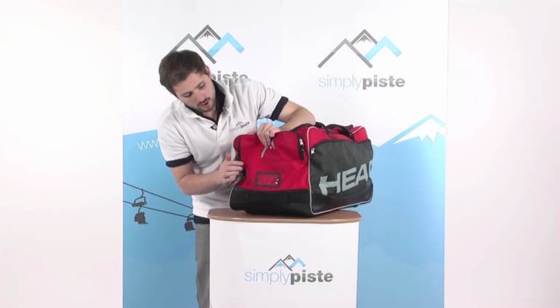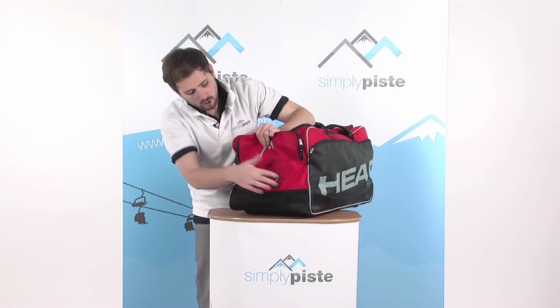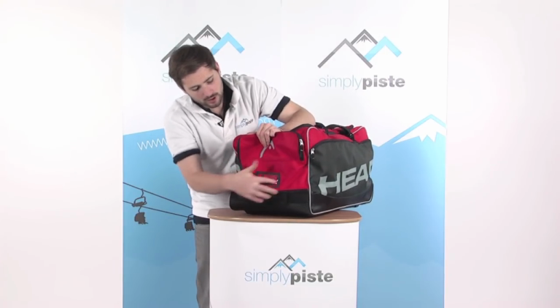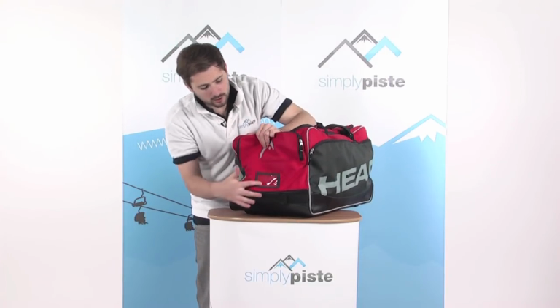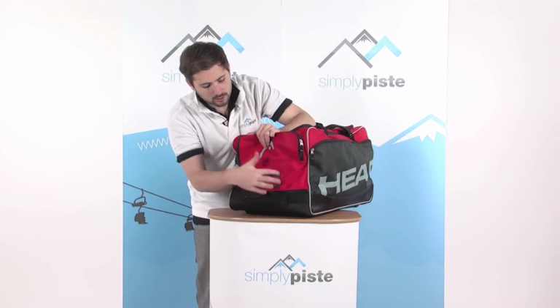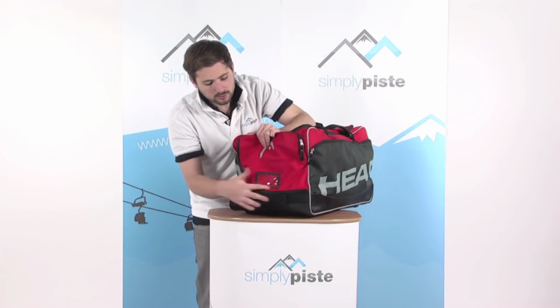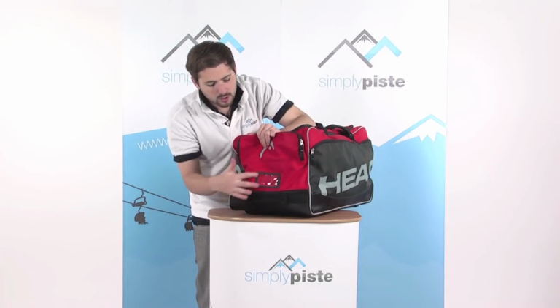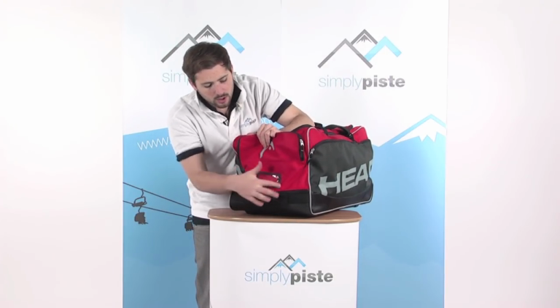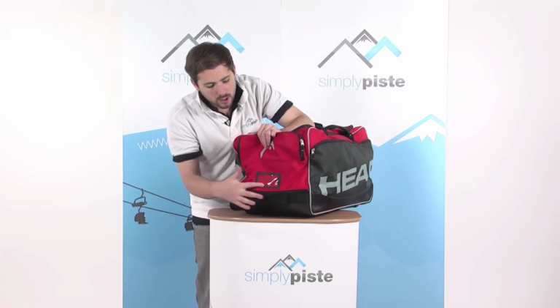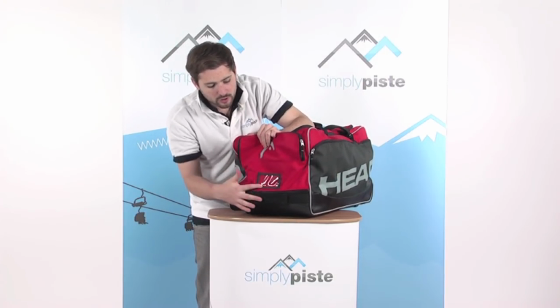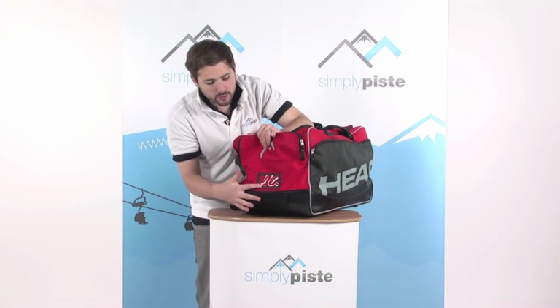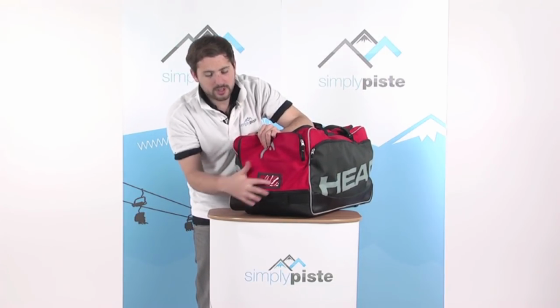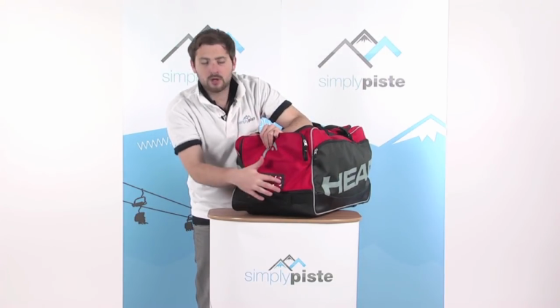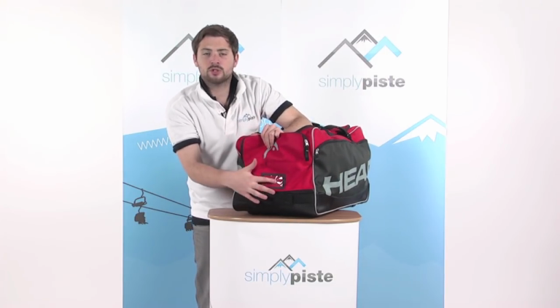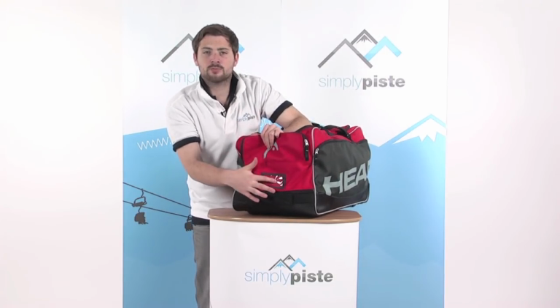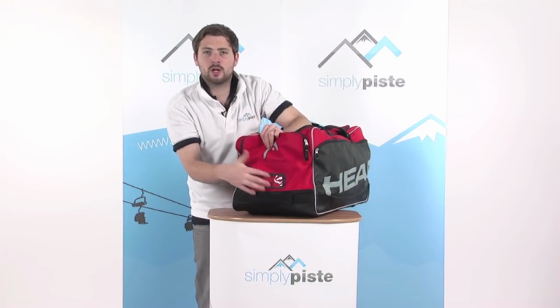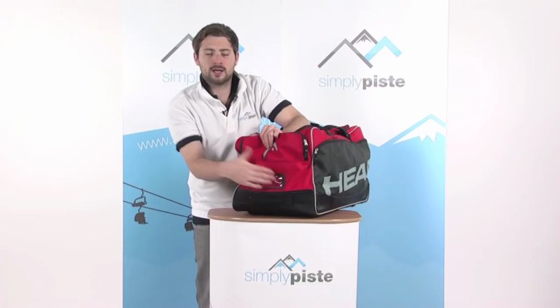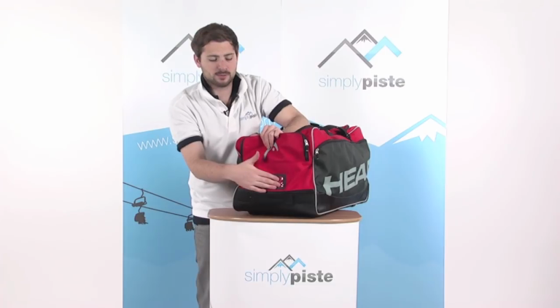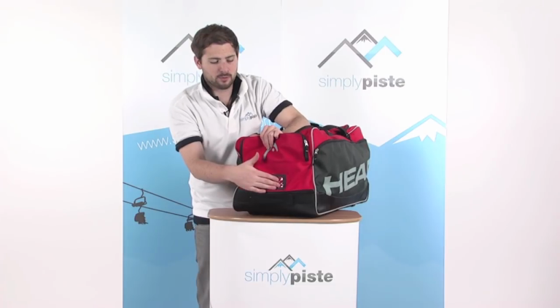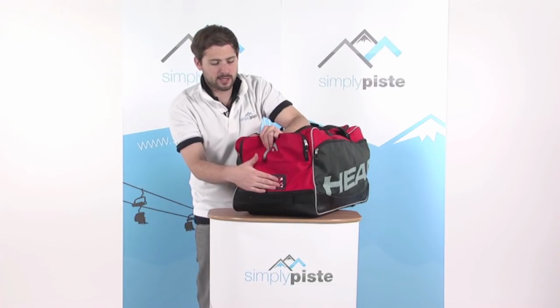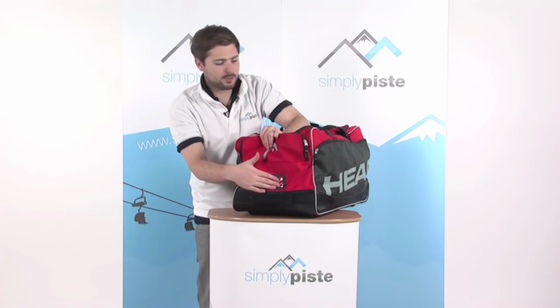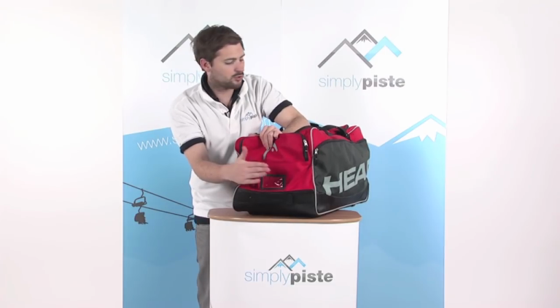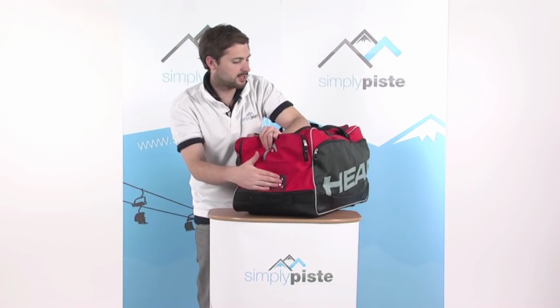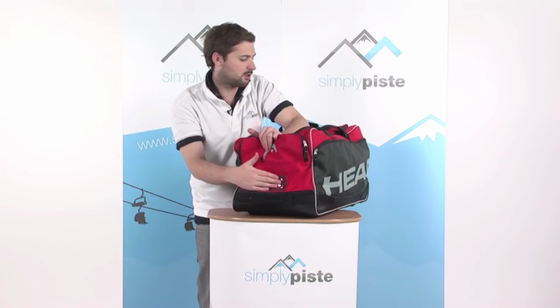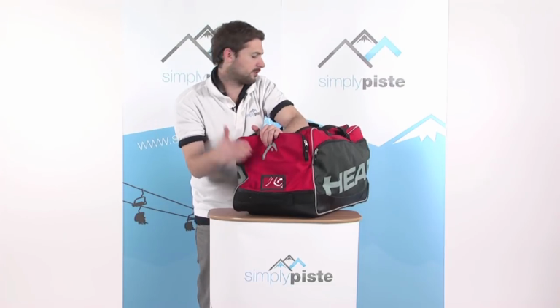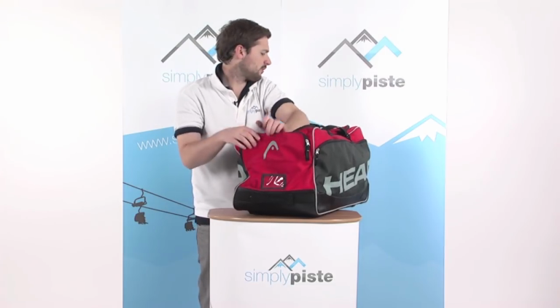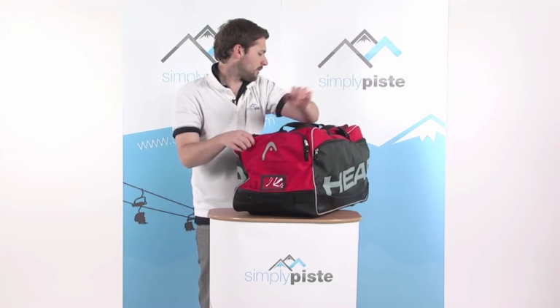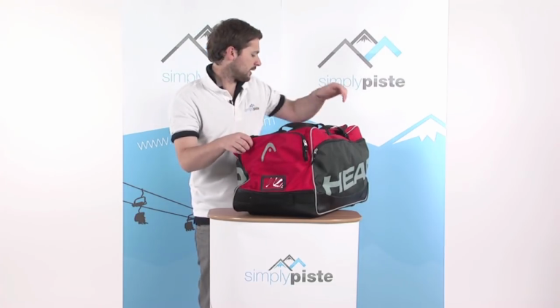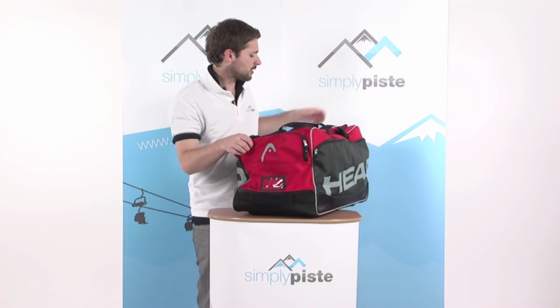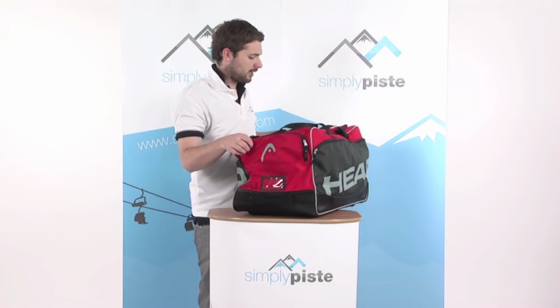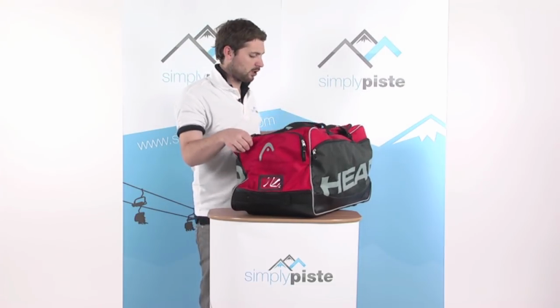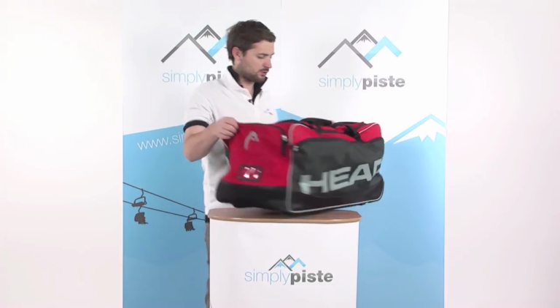There's a little address window just below that to pop your name and address in, obviously useful if the bag gets lost.